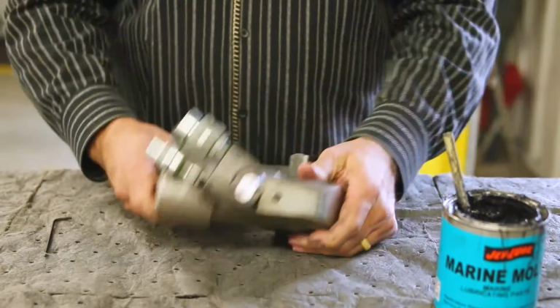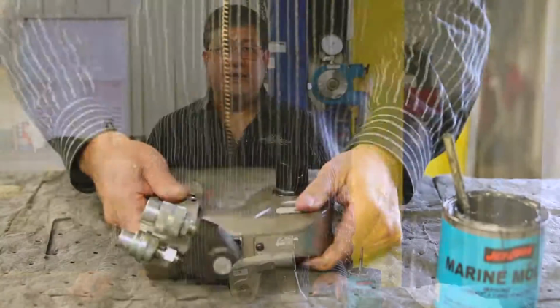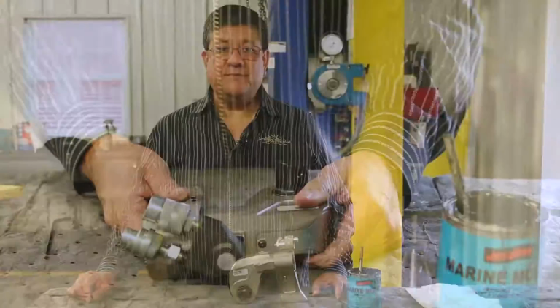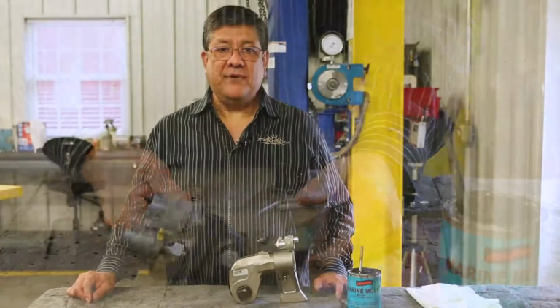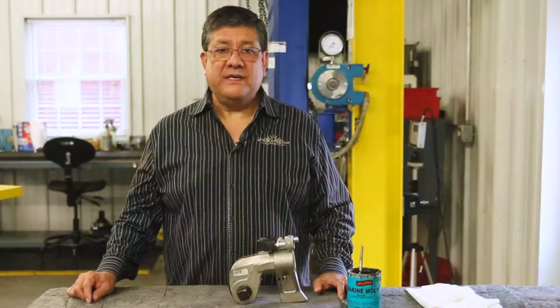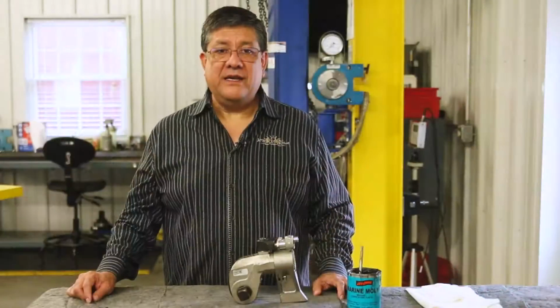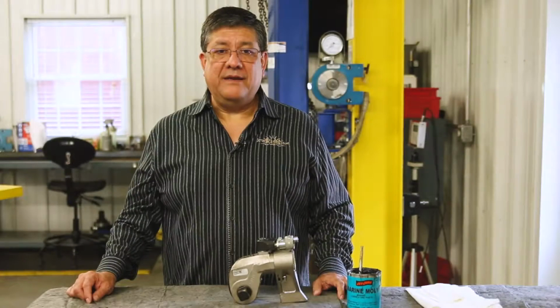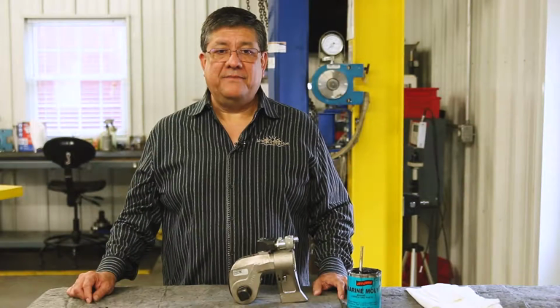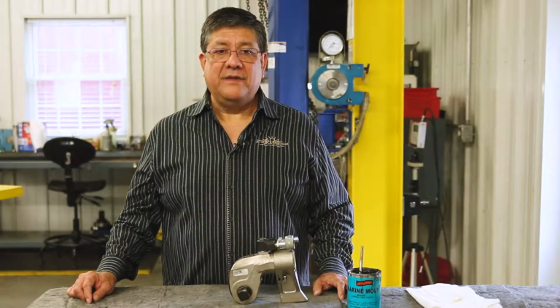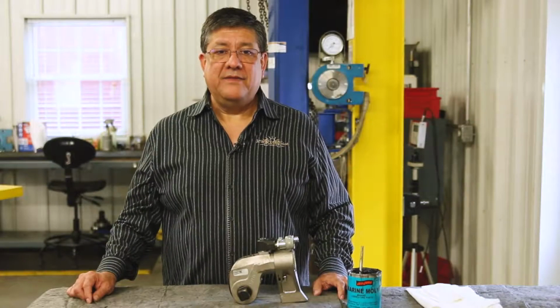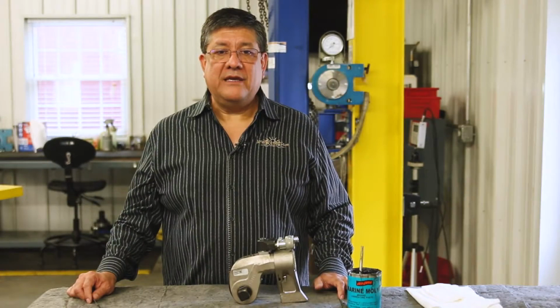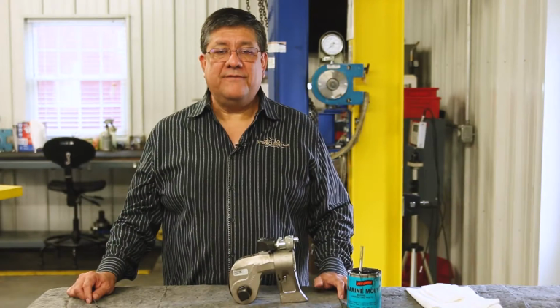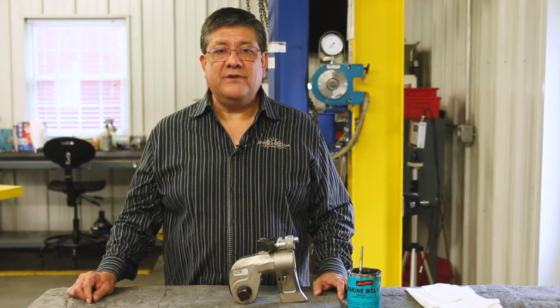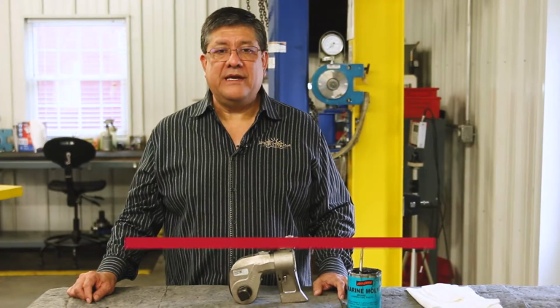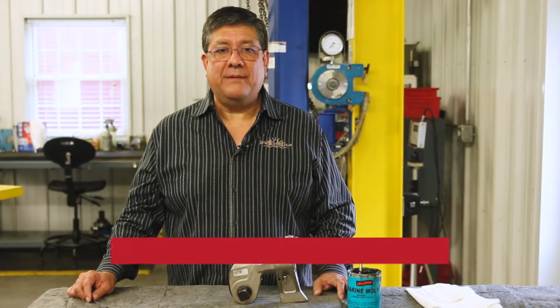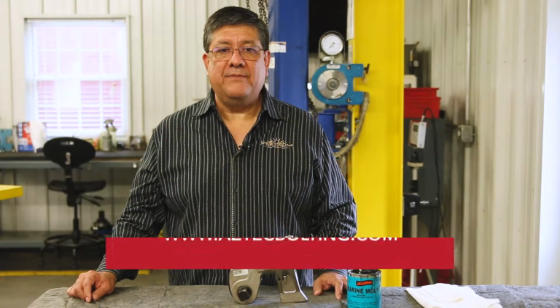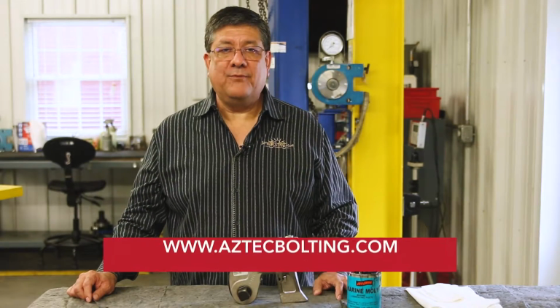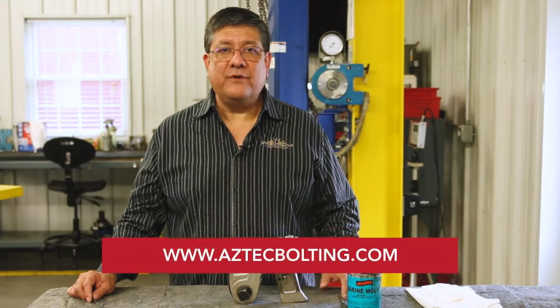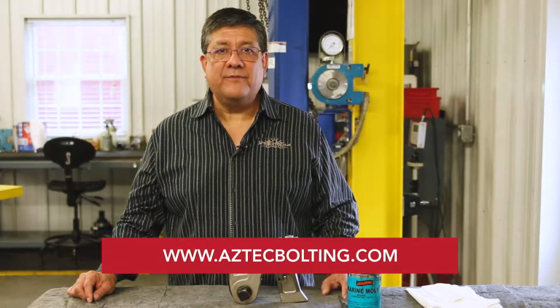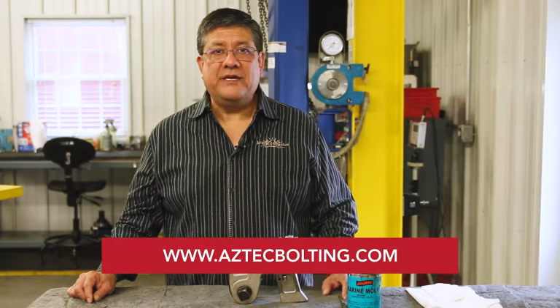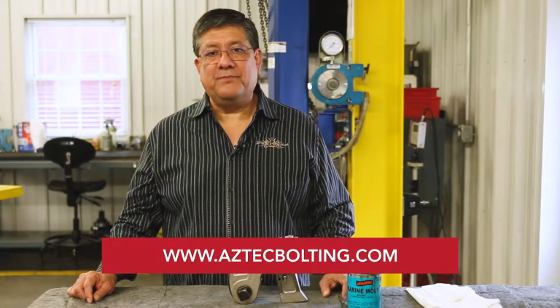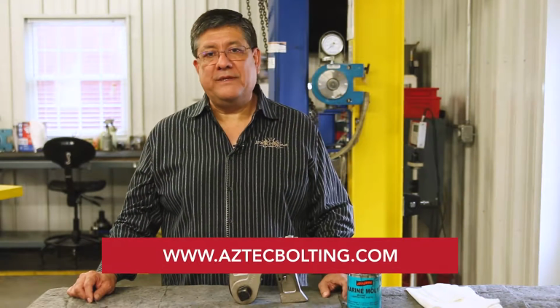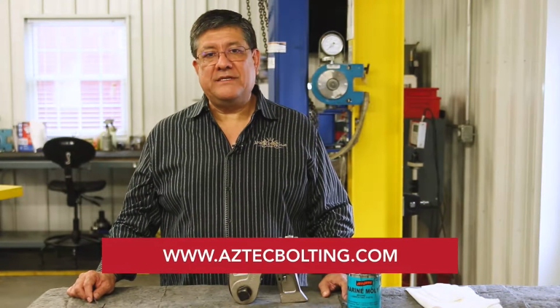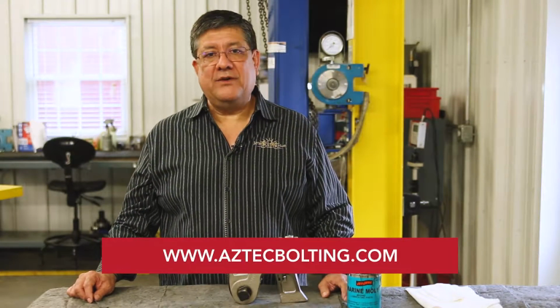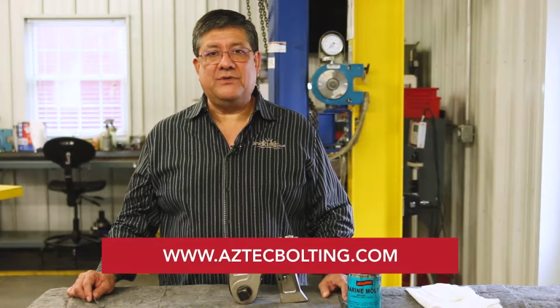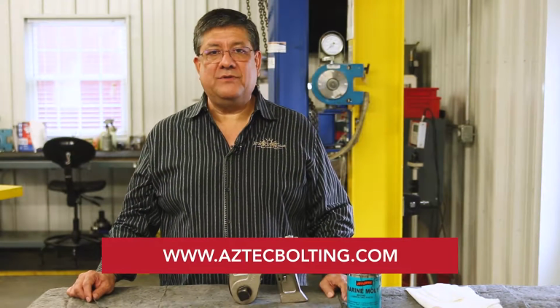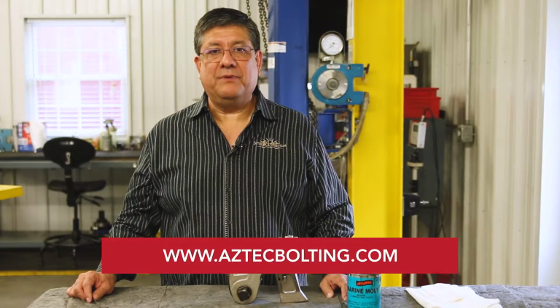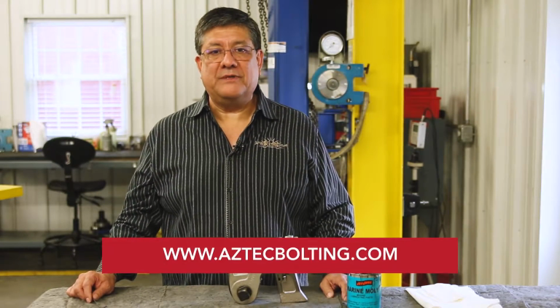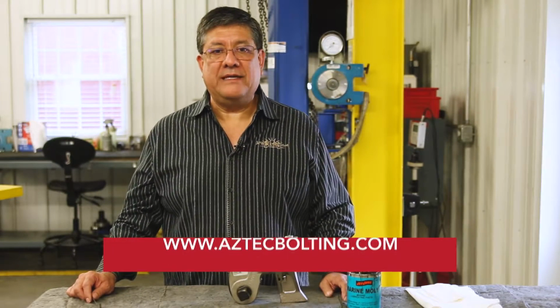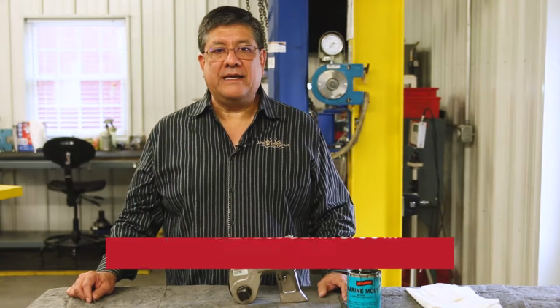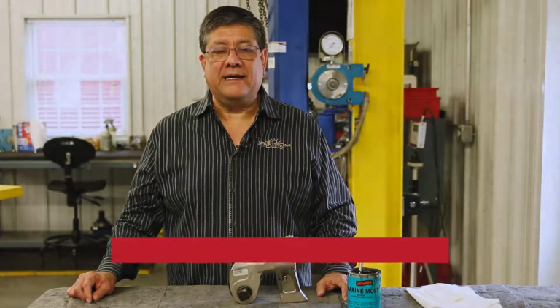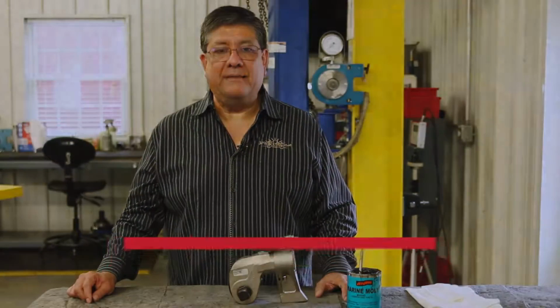That's pretty much it. Thank you for your time. For more information please go to bolting.com.